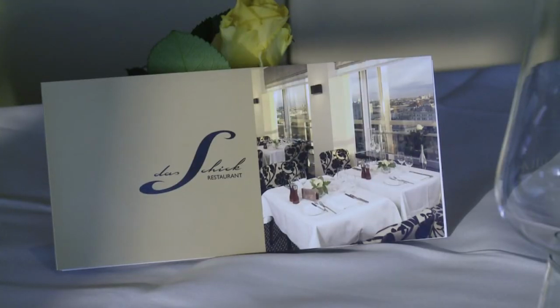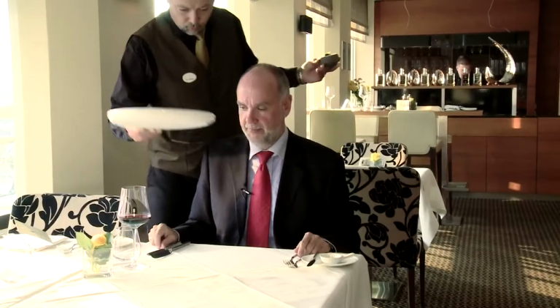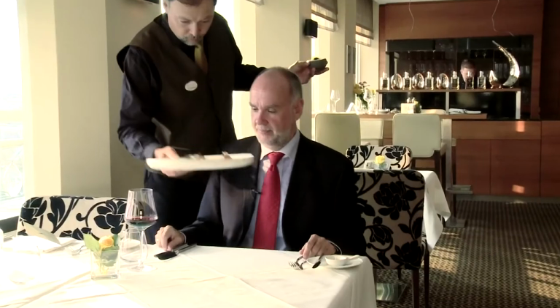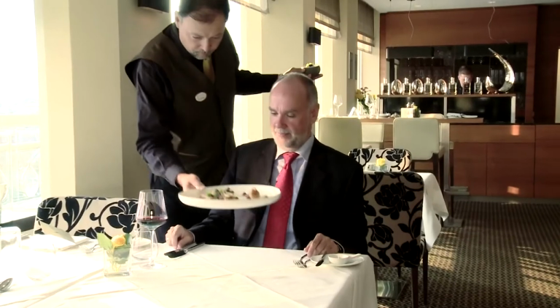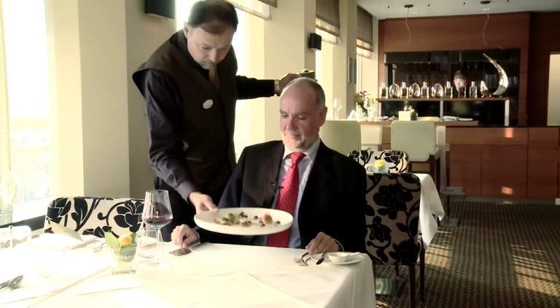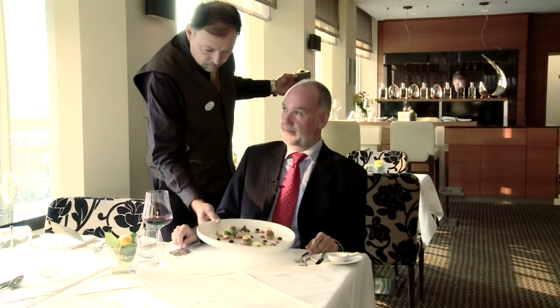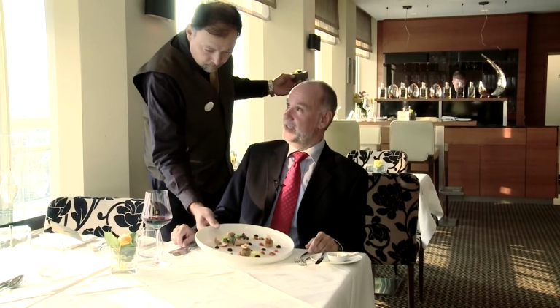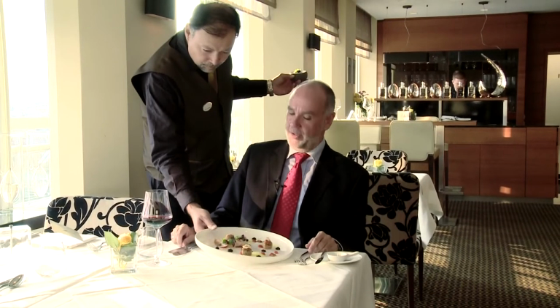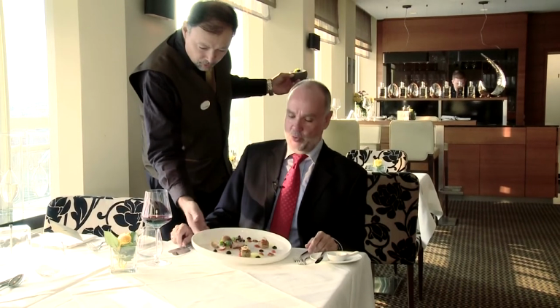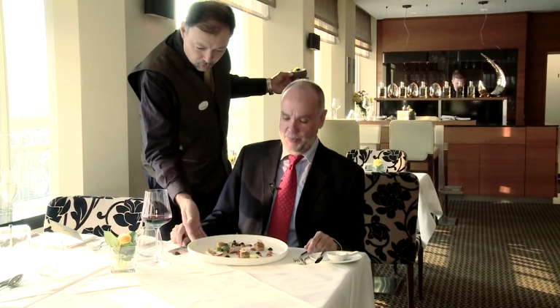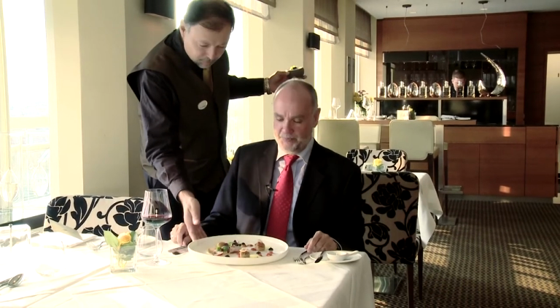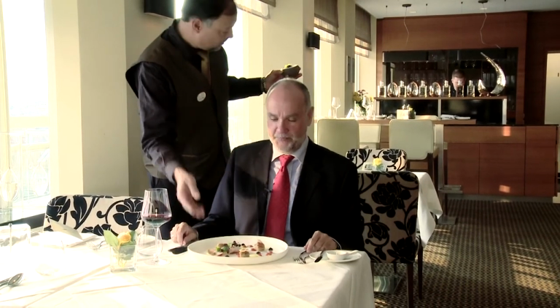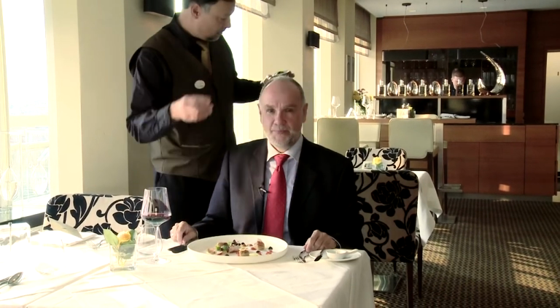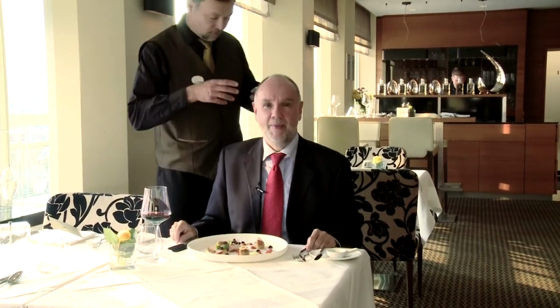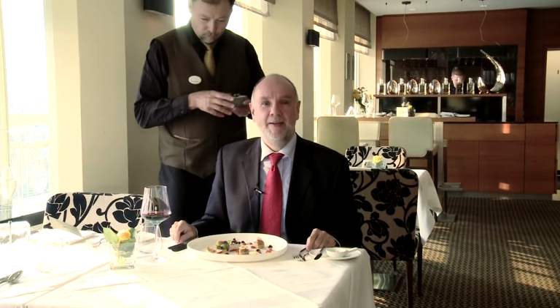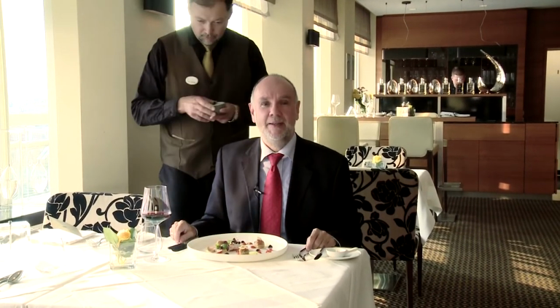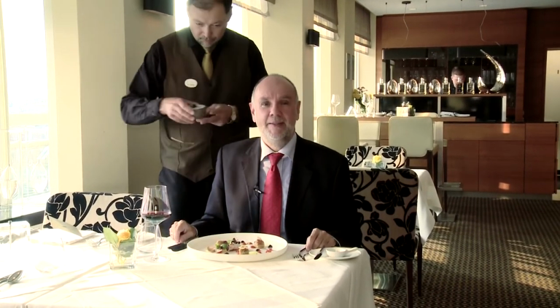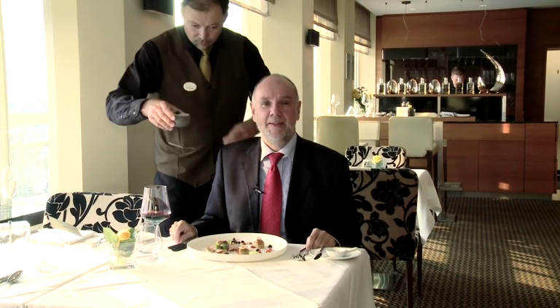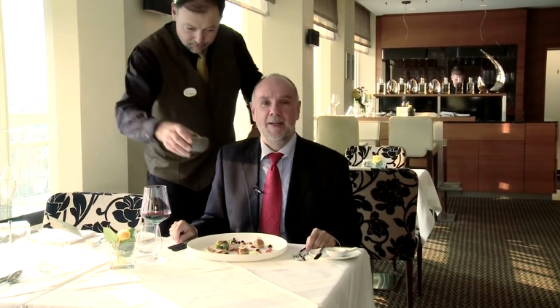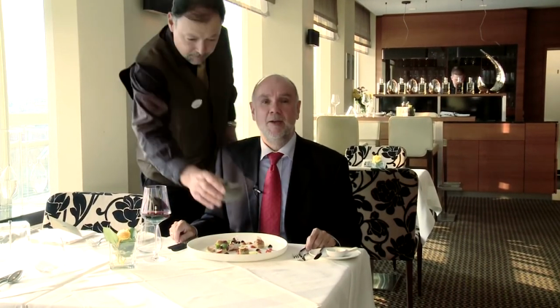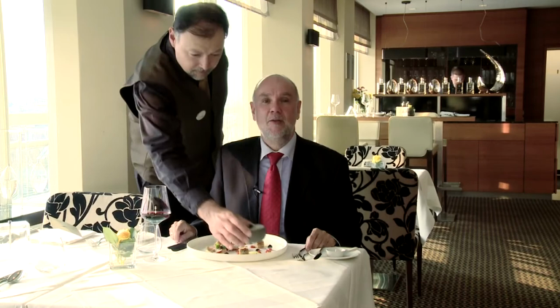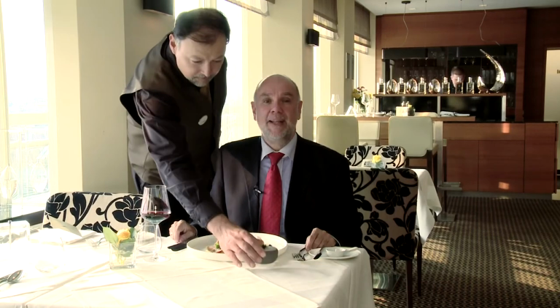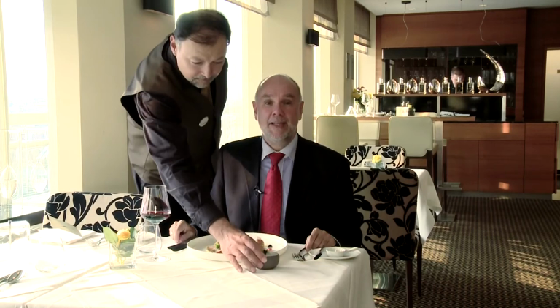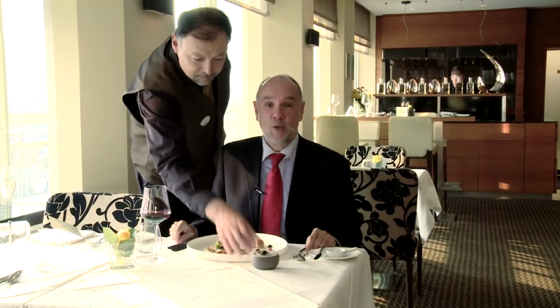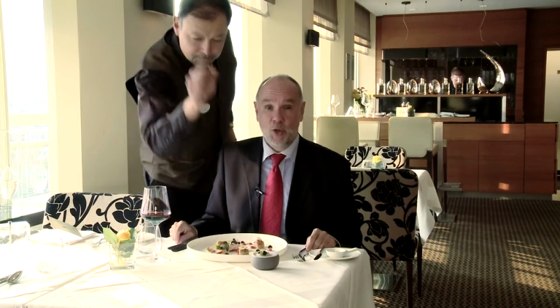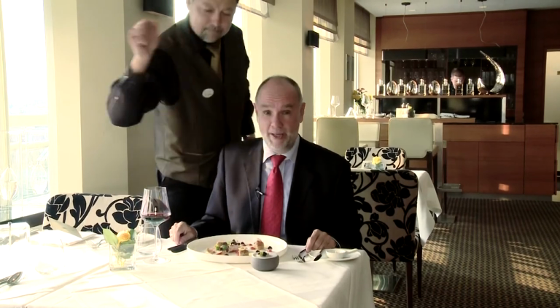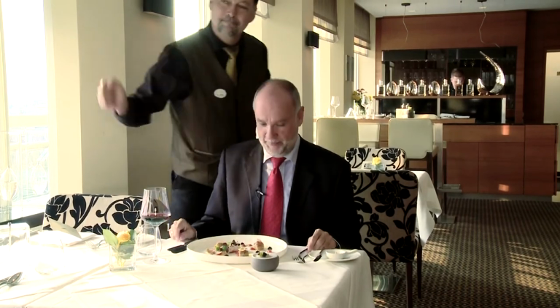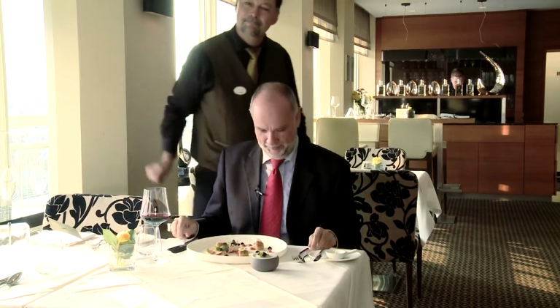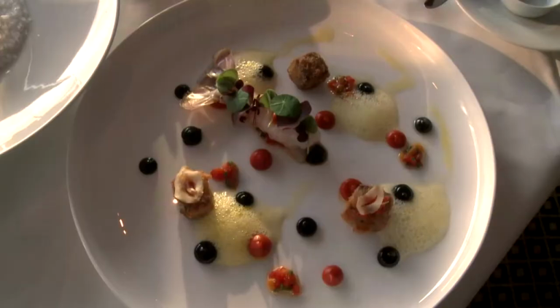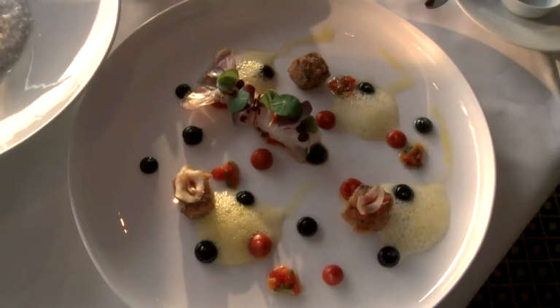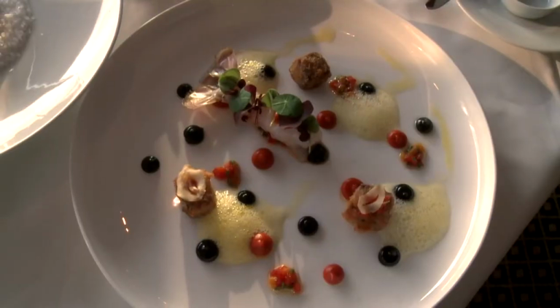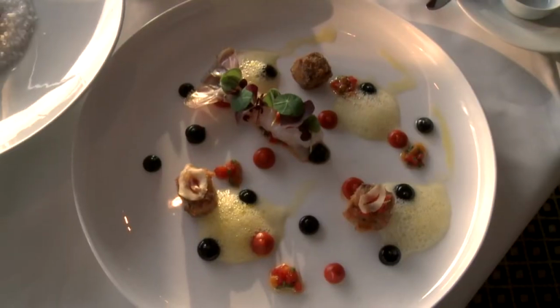The most important thing, of course, is quality control. Mmmmm...